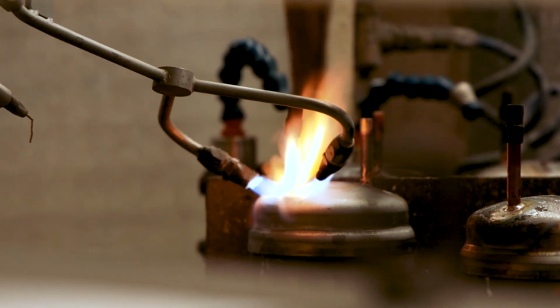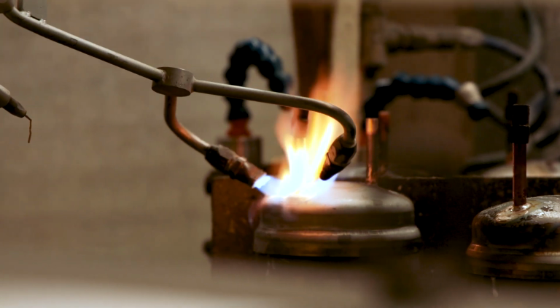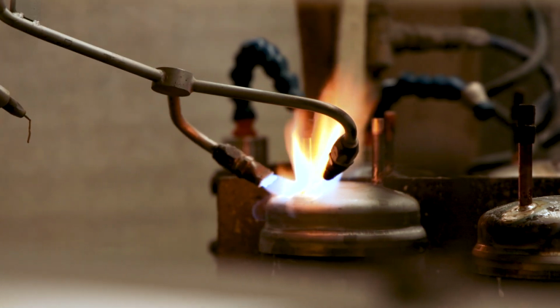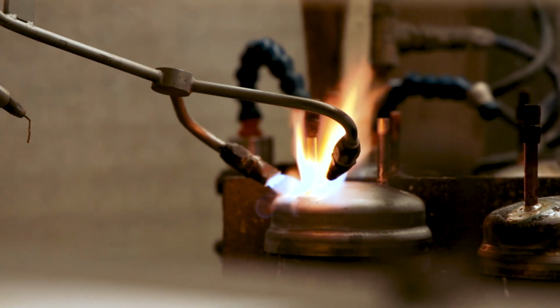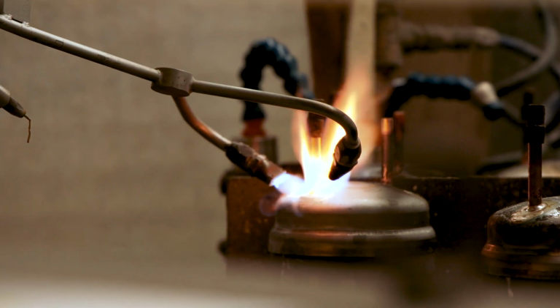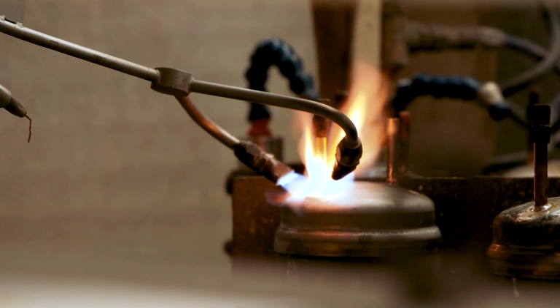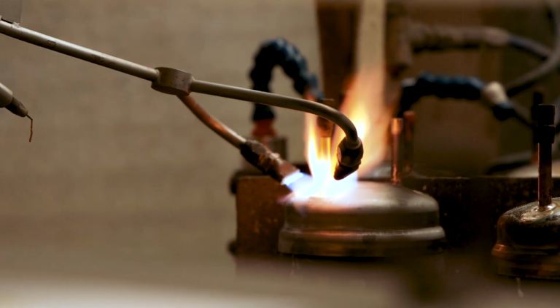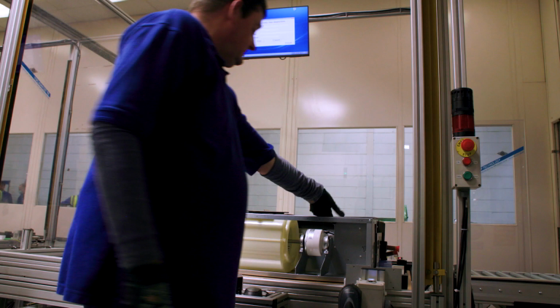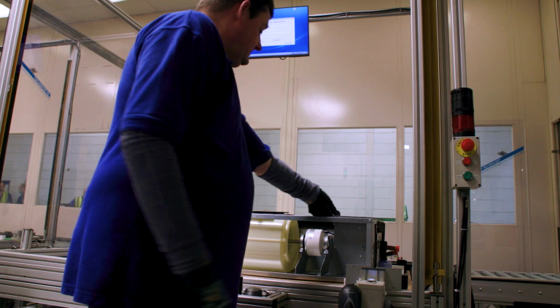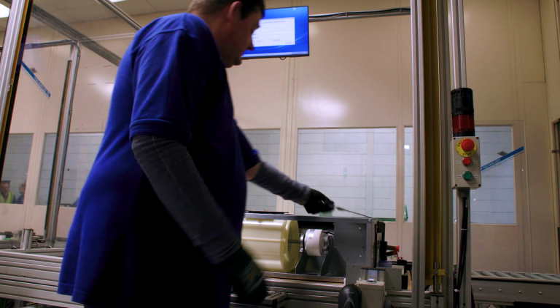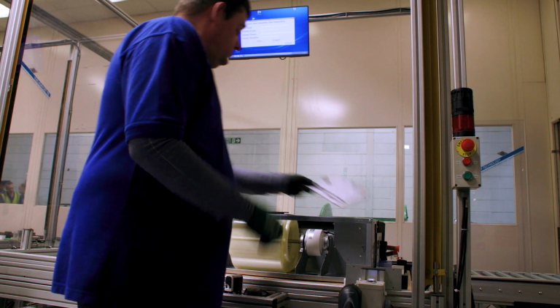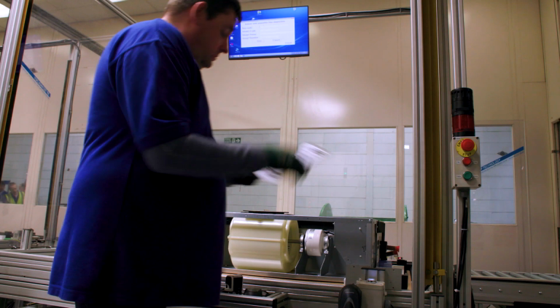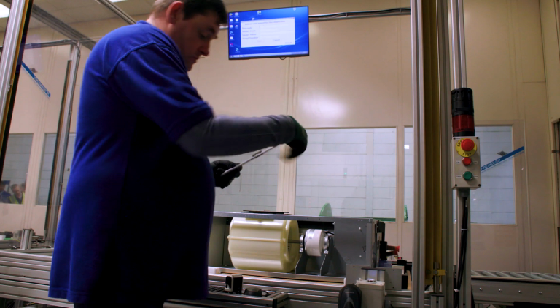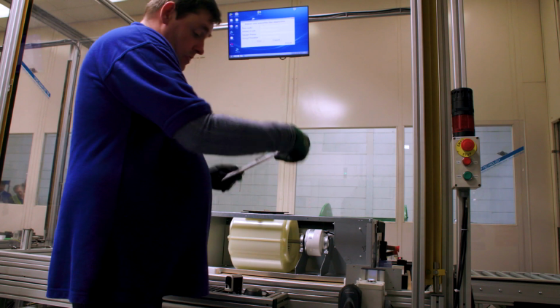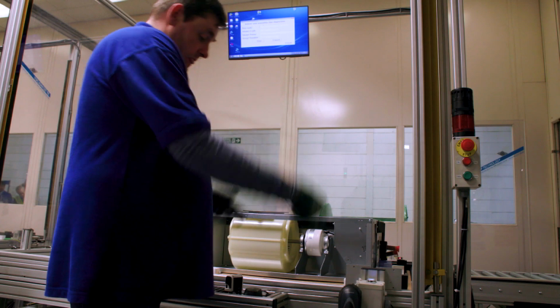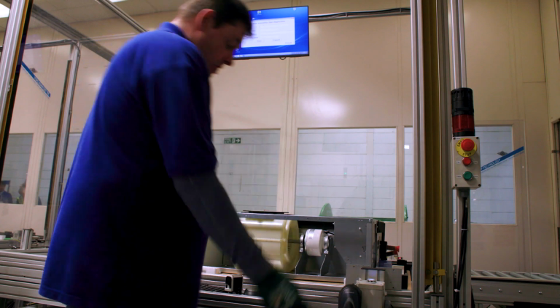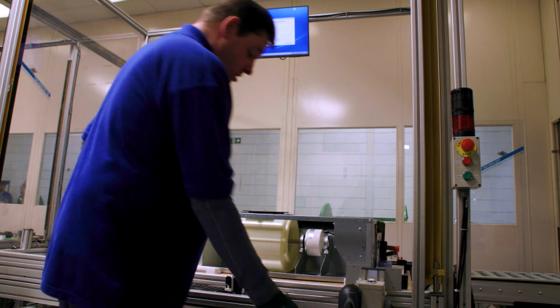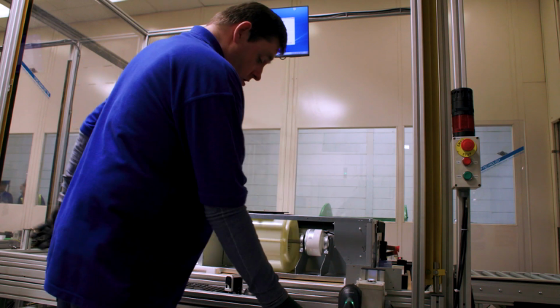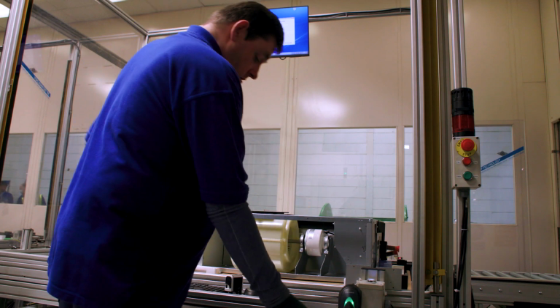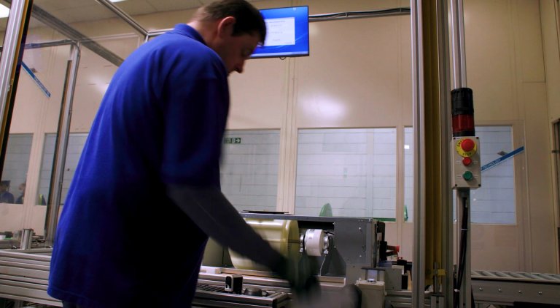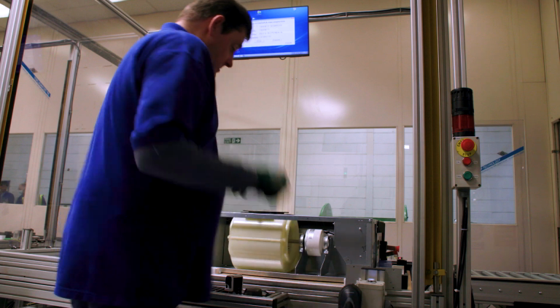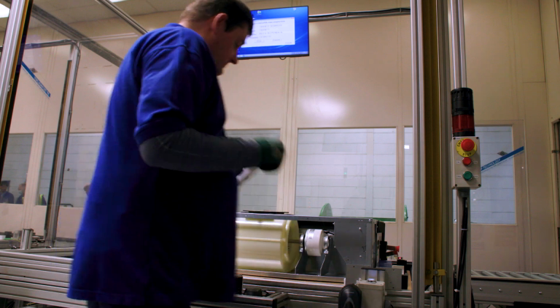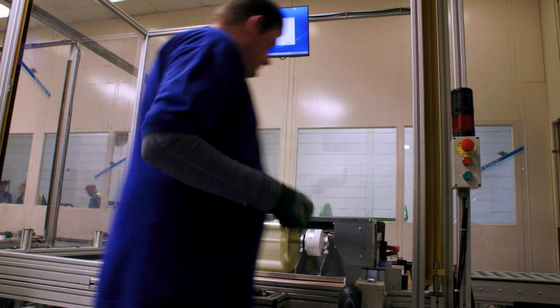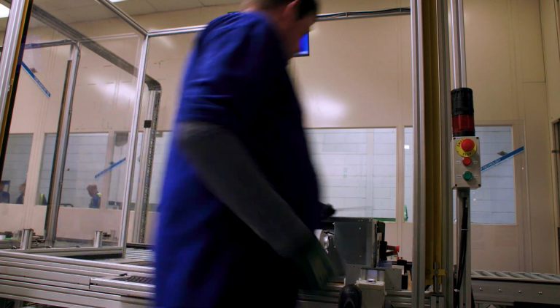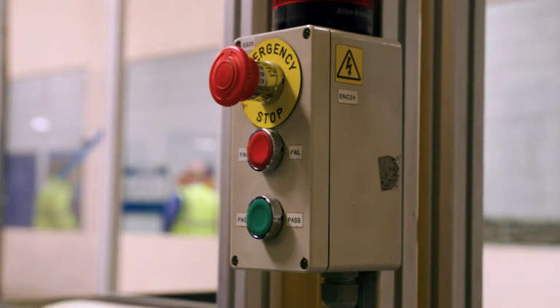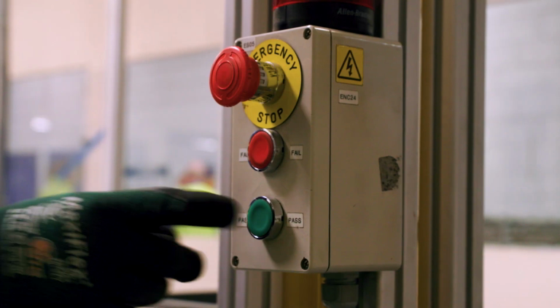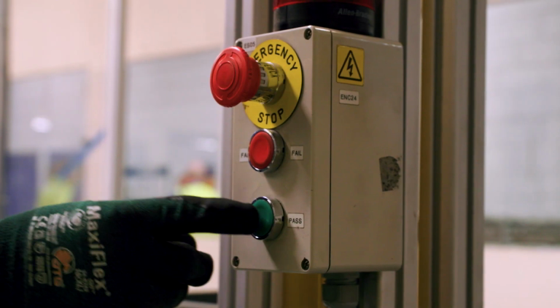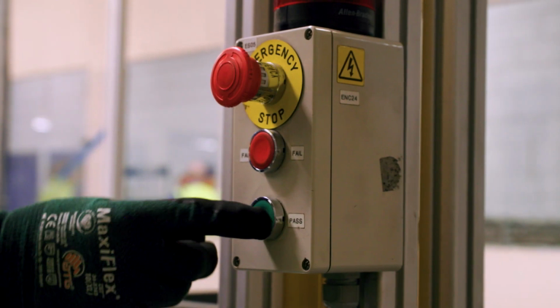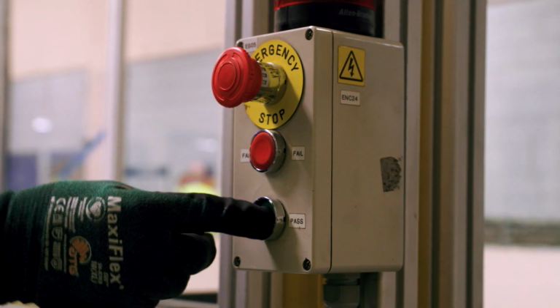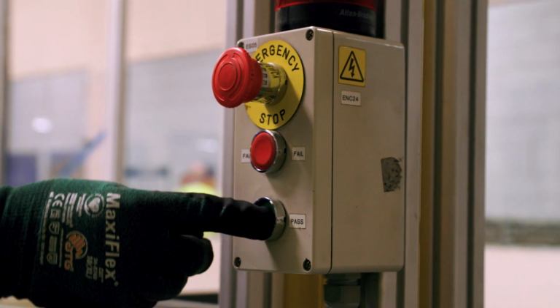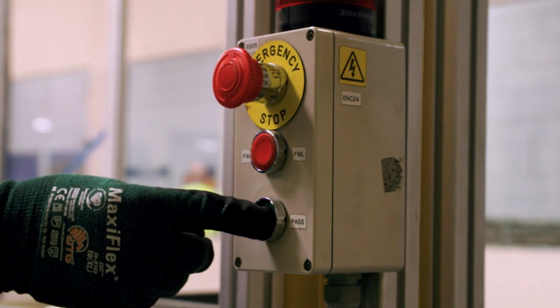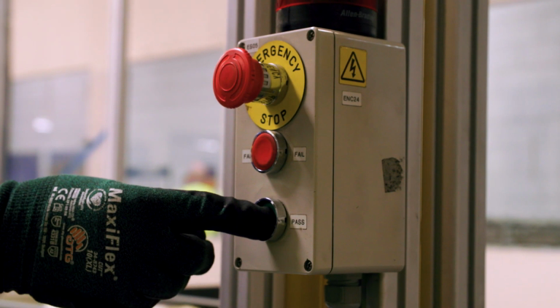Along each production line, every product undergoes rigorous quality control checks.